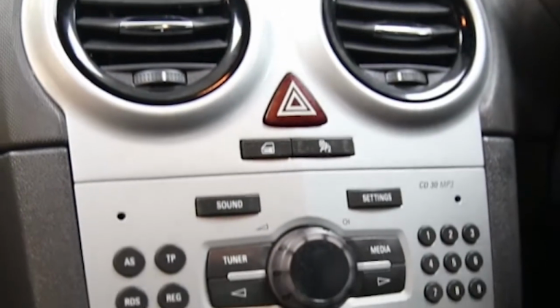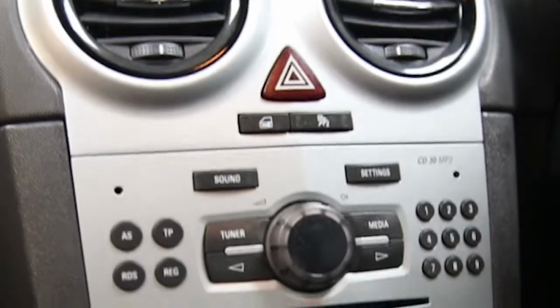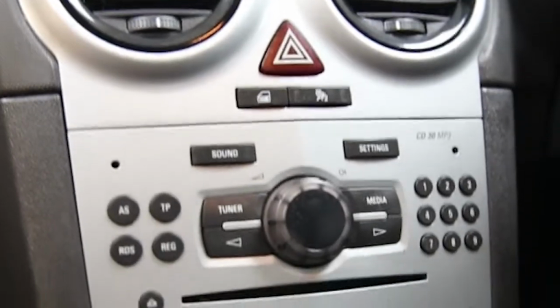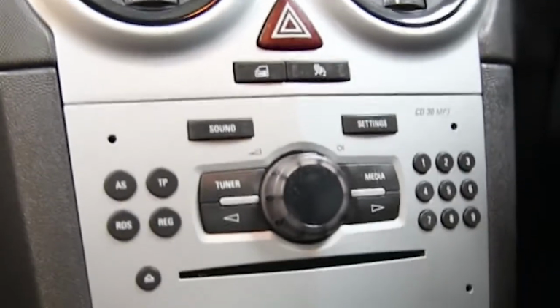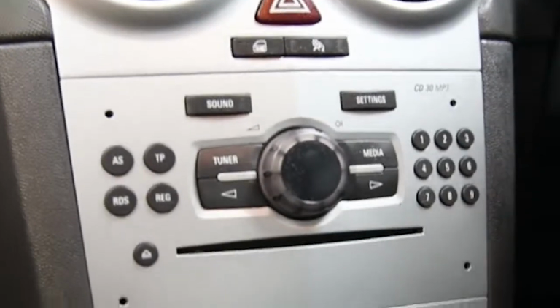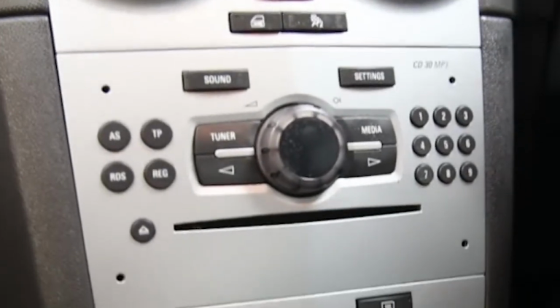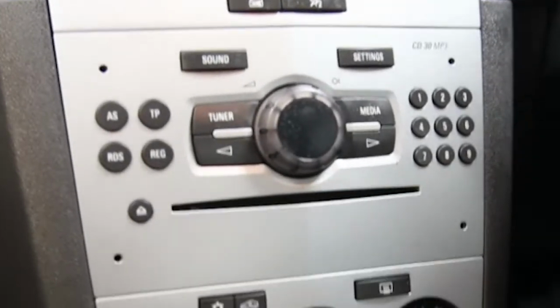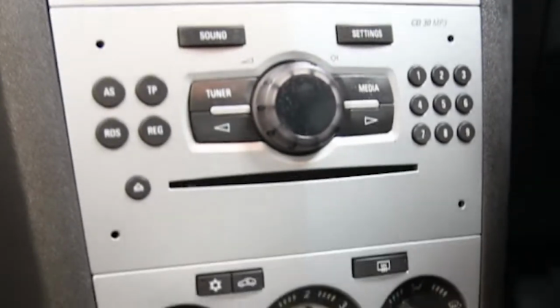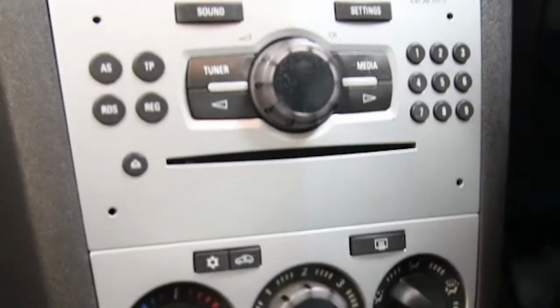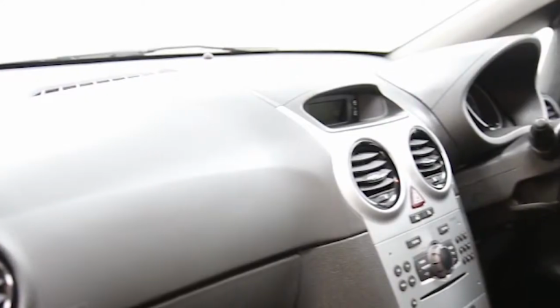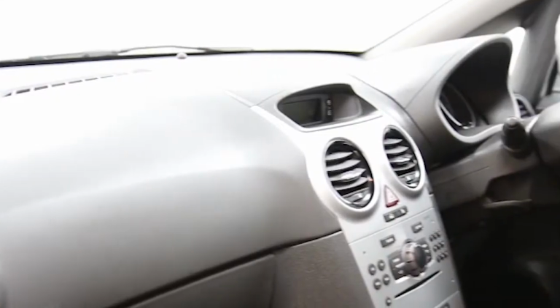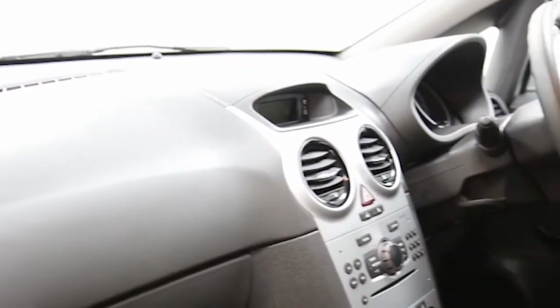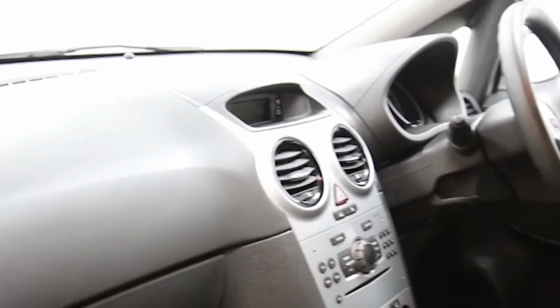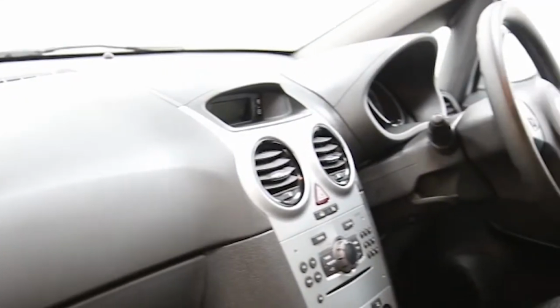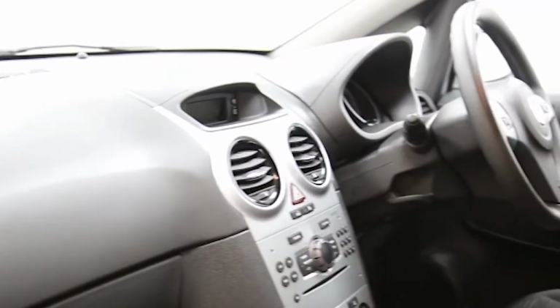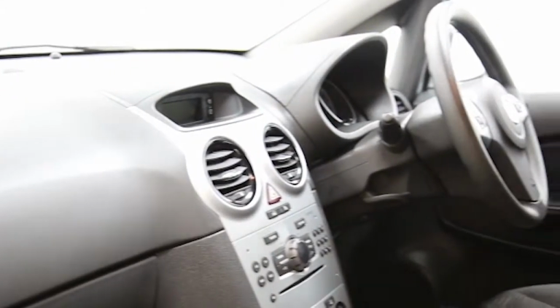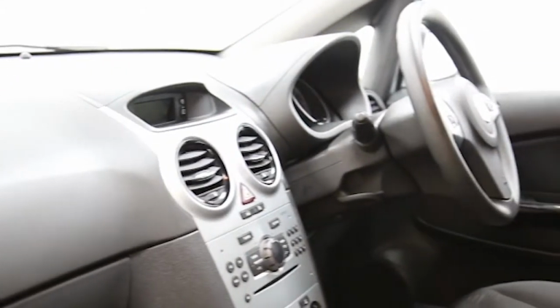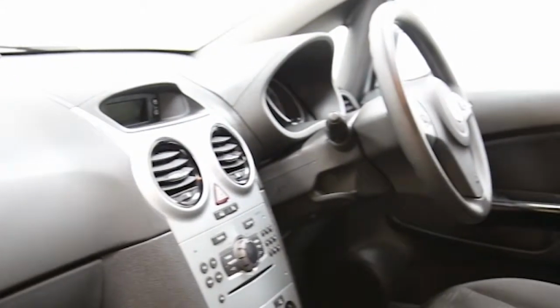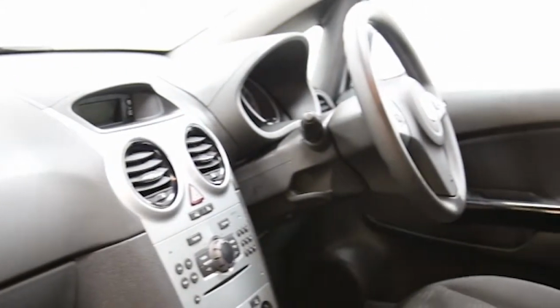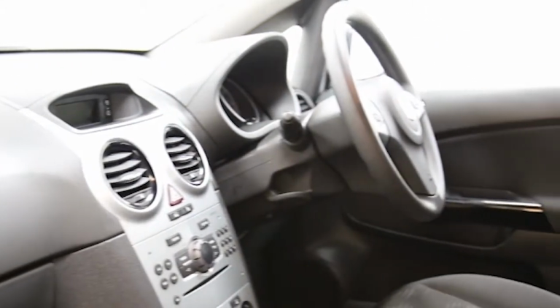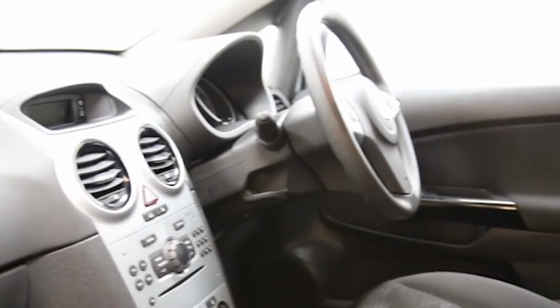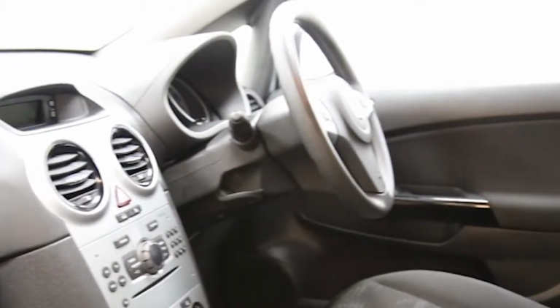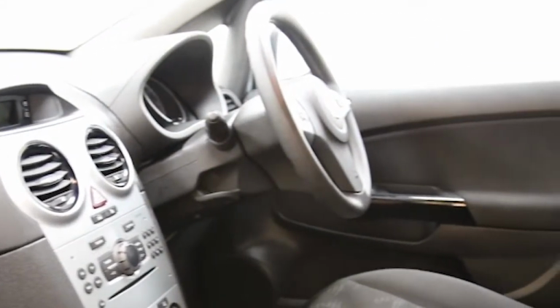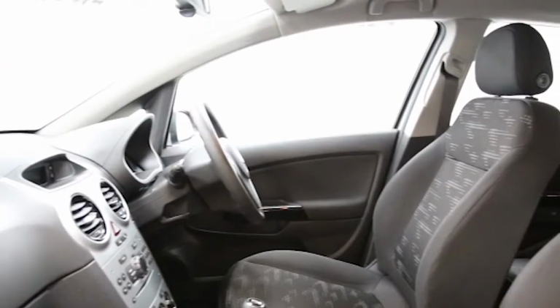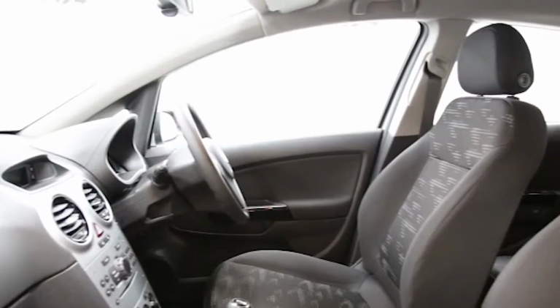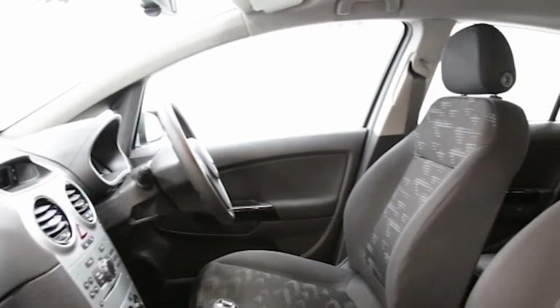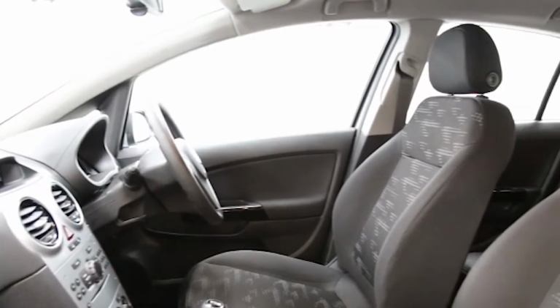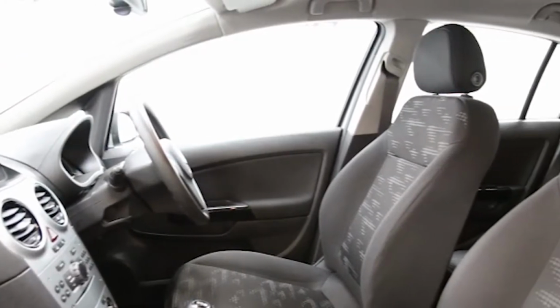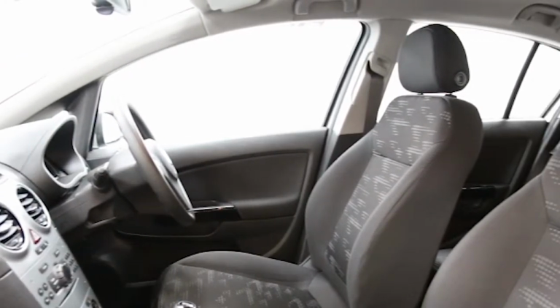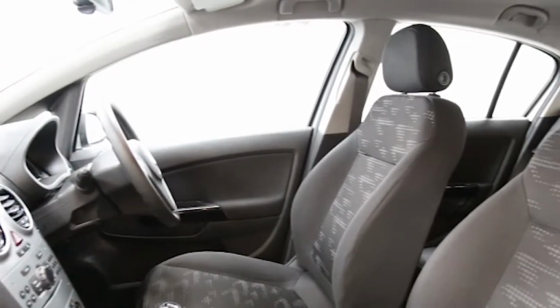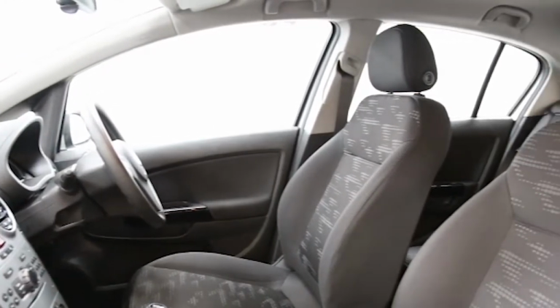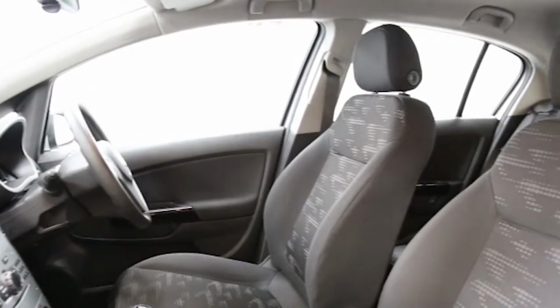auxiliary audio input, space saver spare wheel, adjustable steering column, and remote central locking.